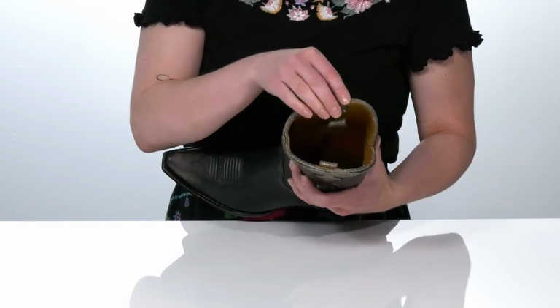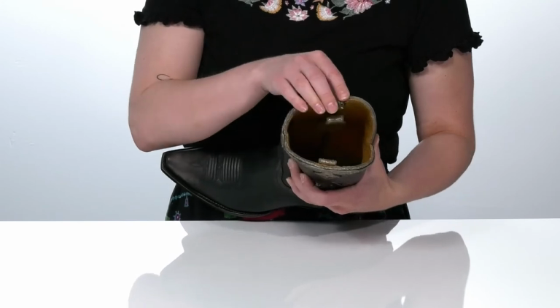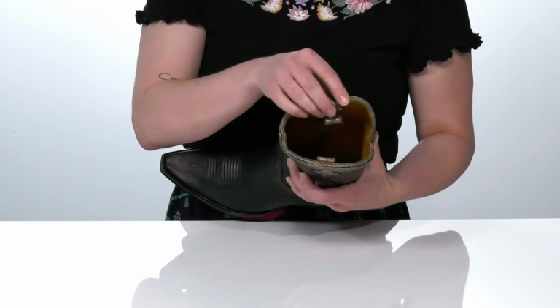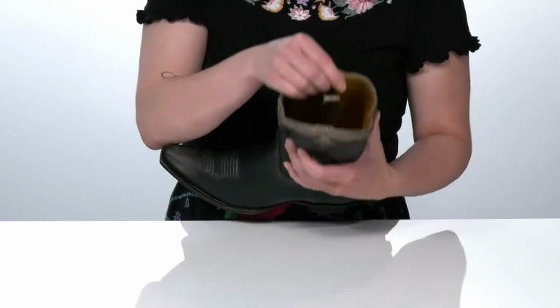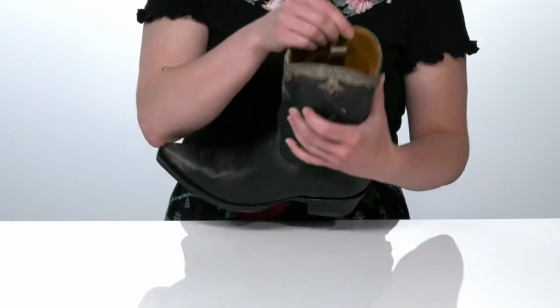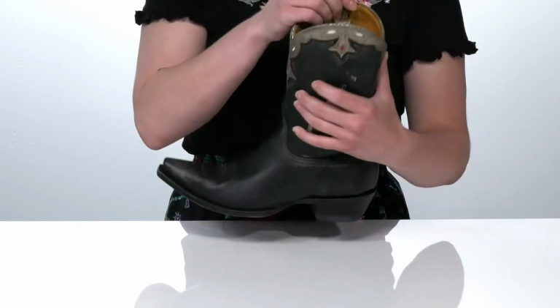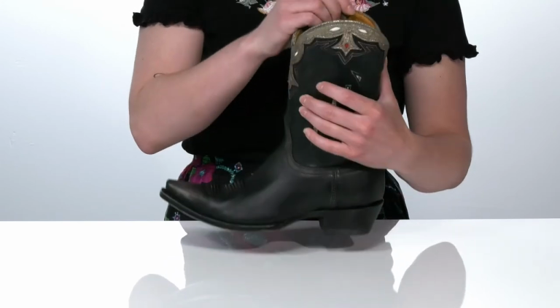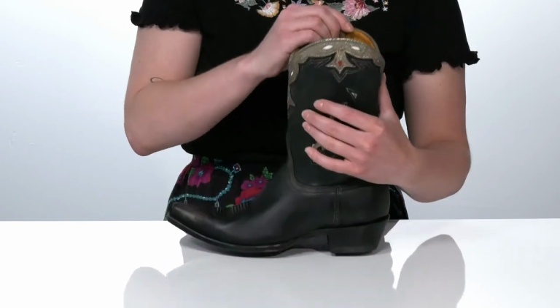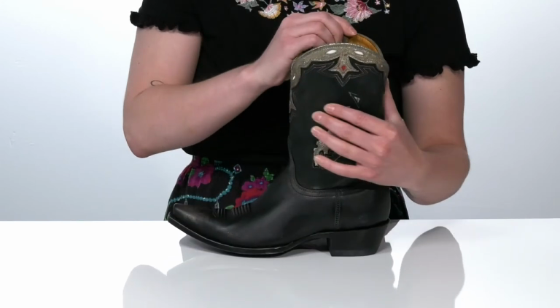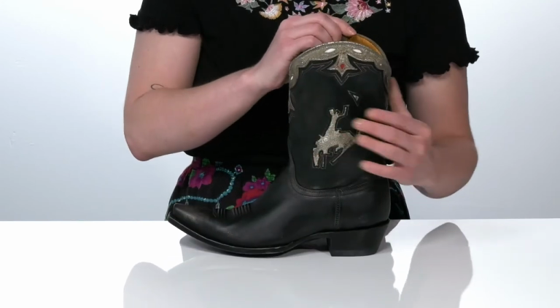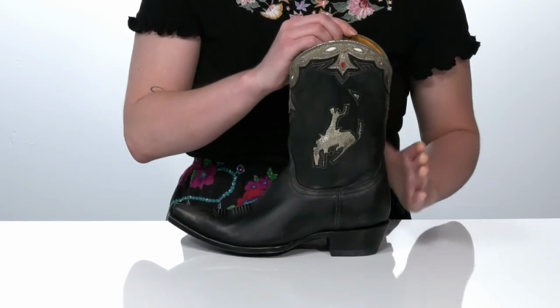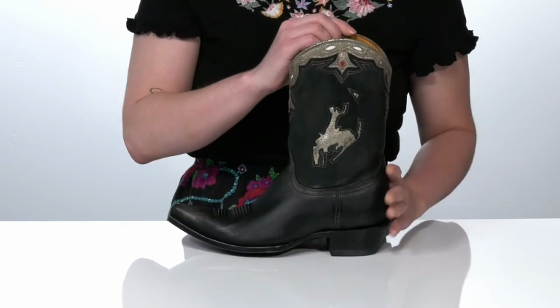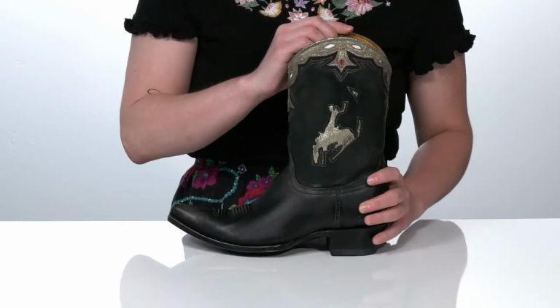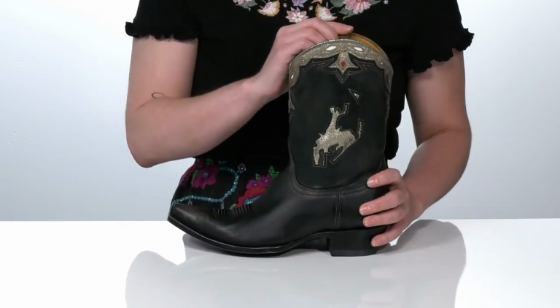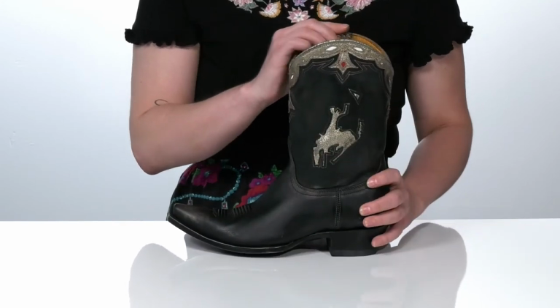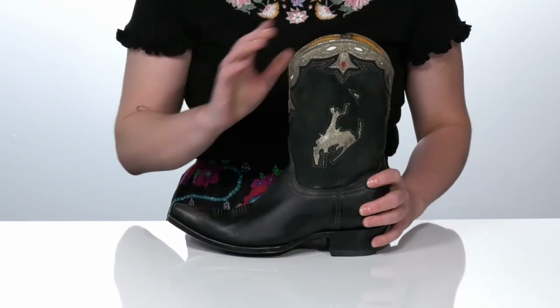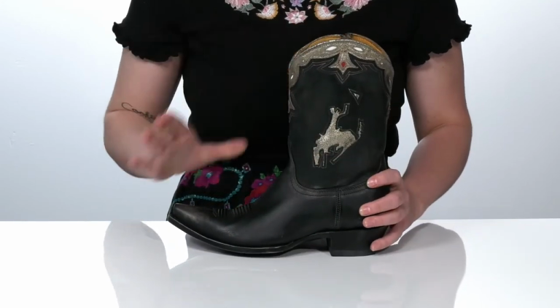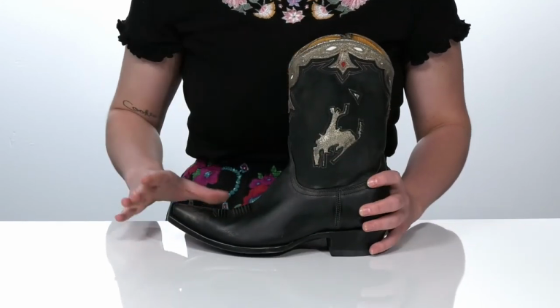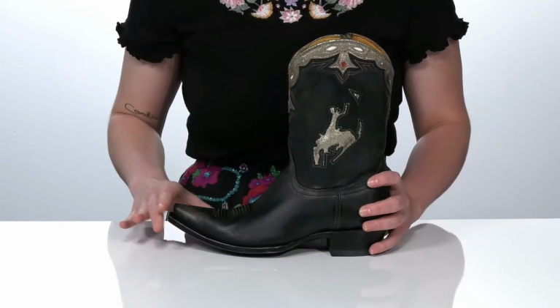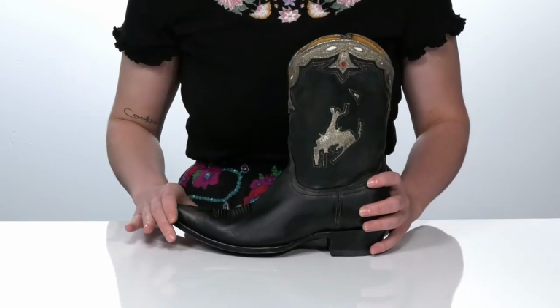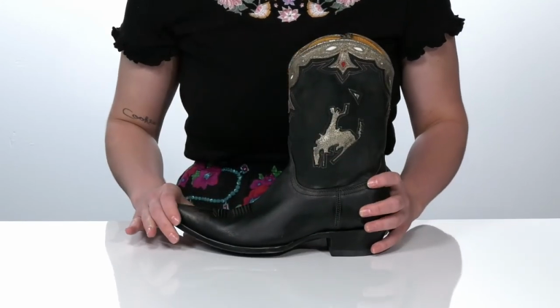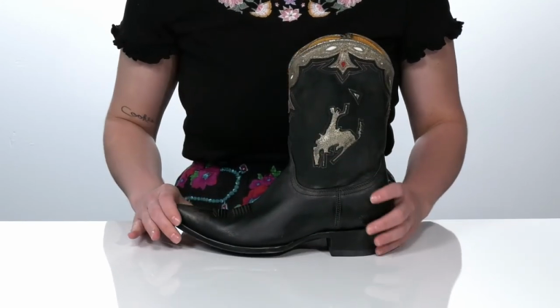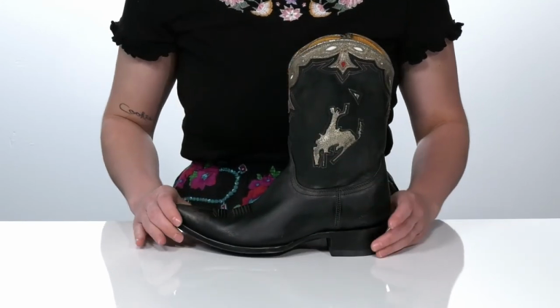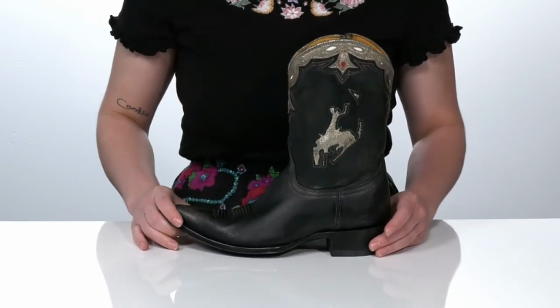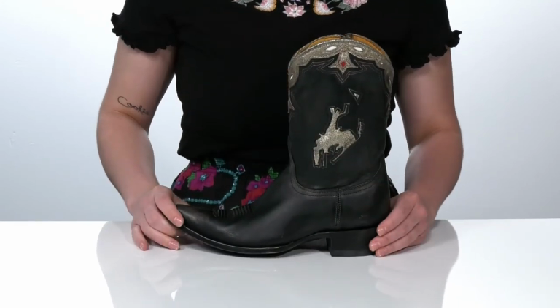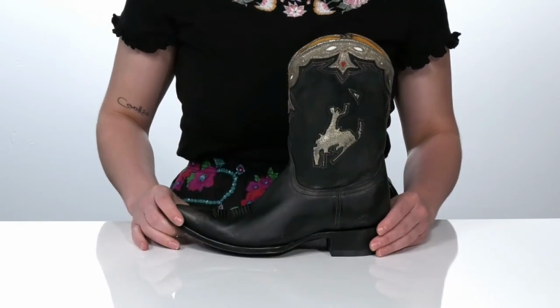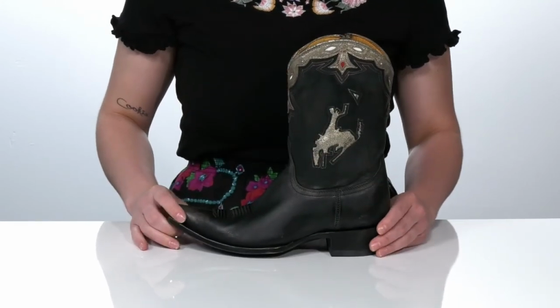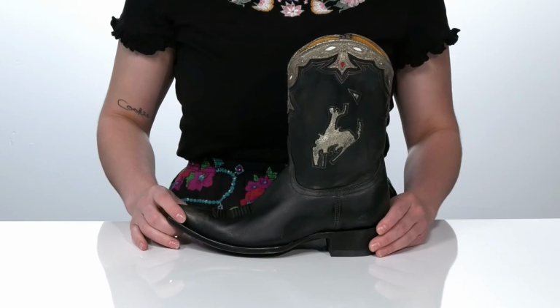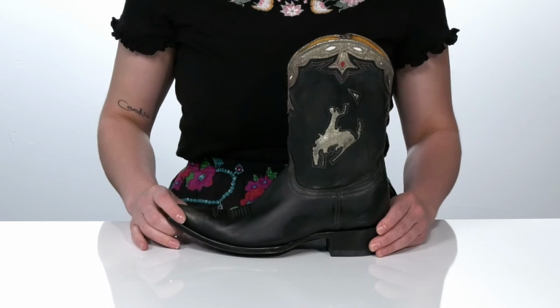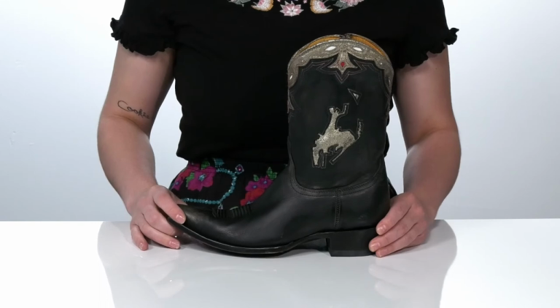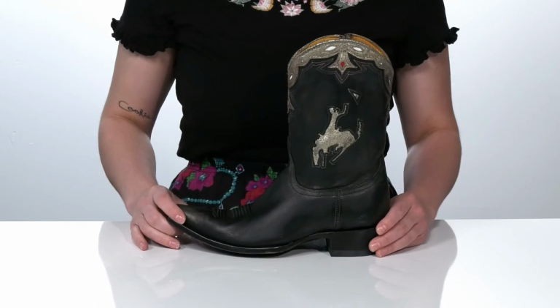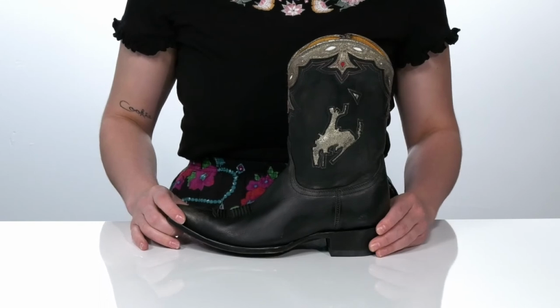I think these would be perfect to wear to this year's State Fair.